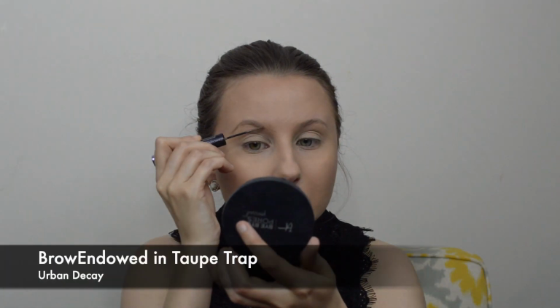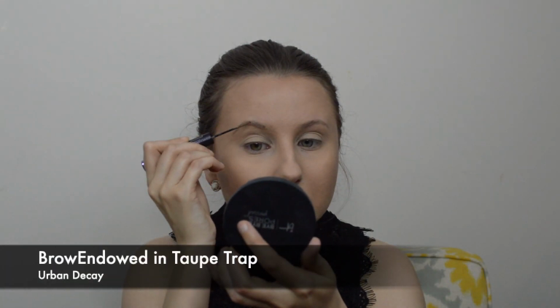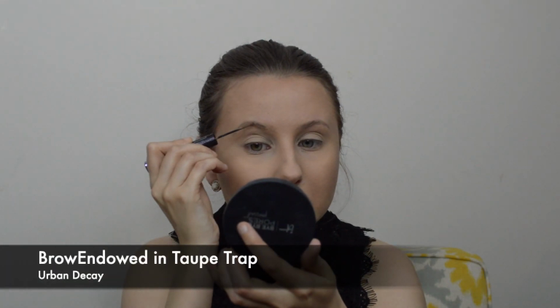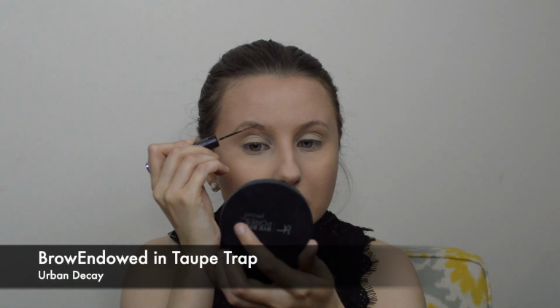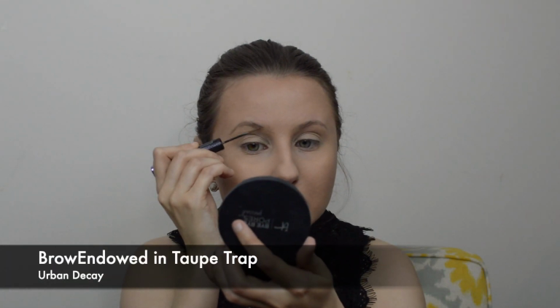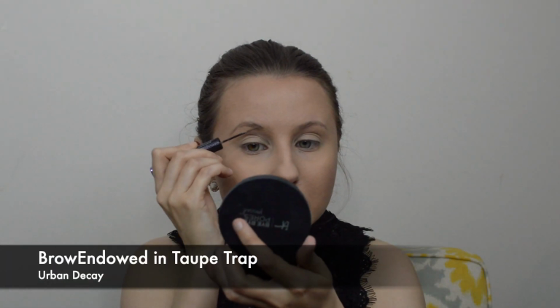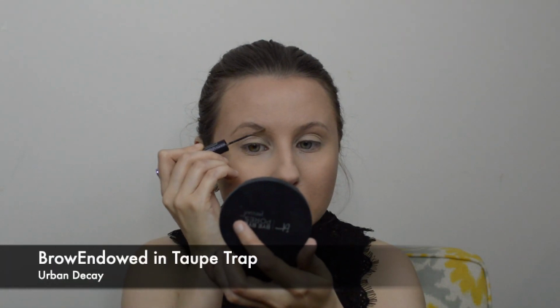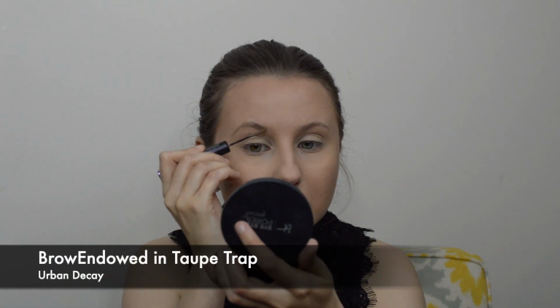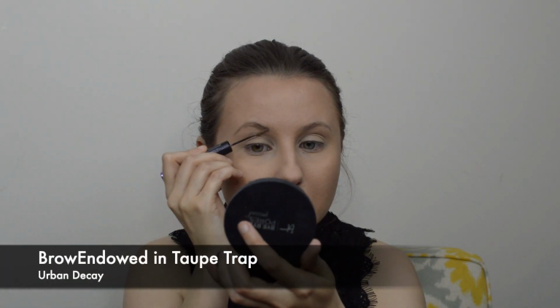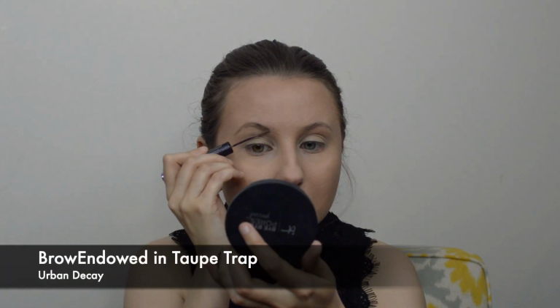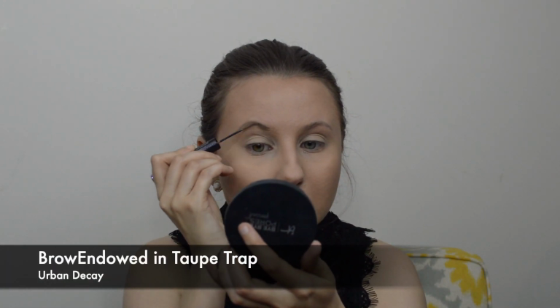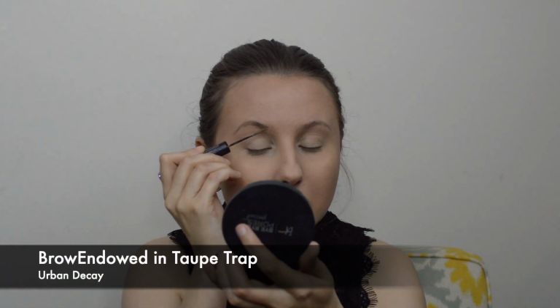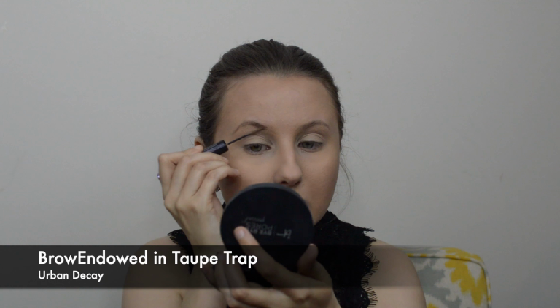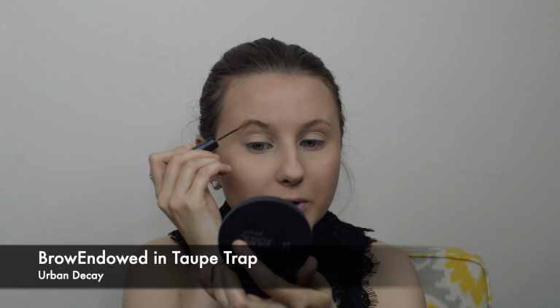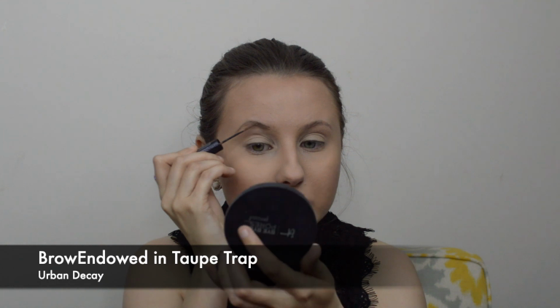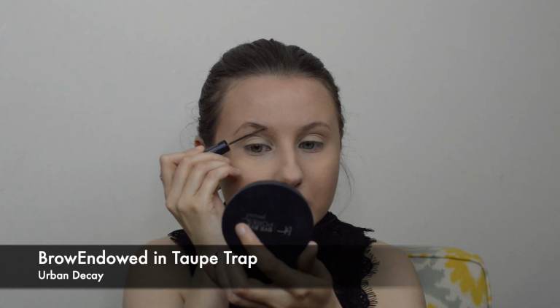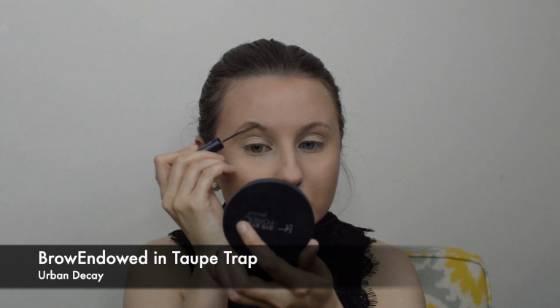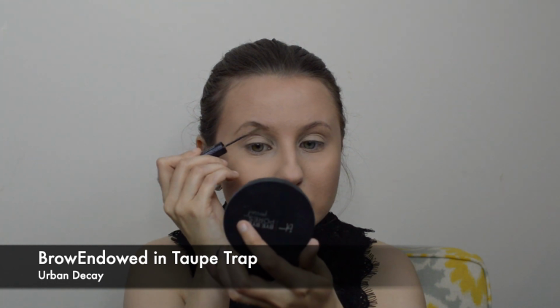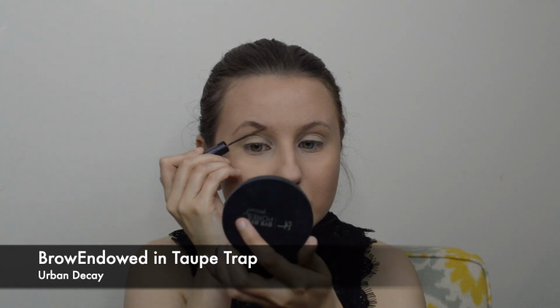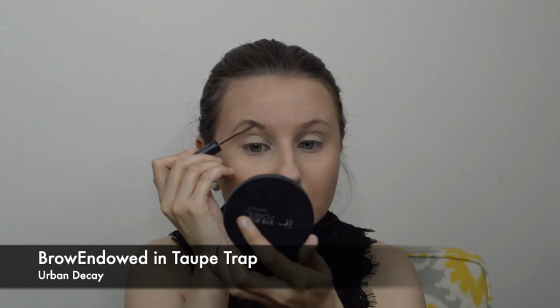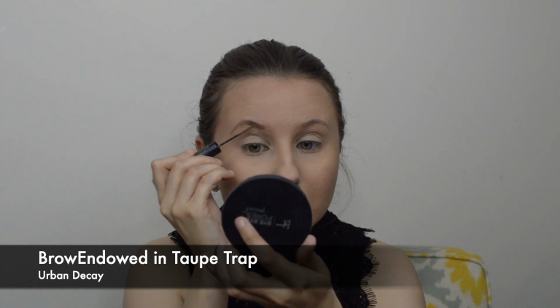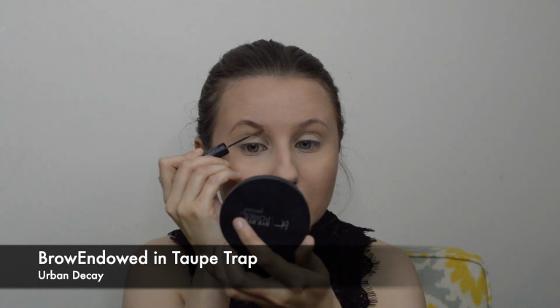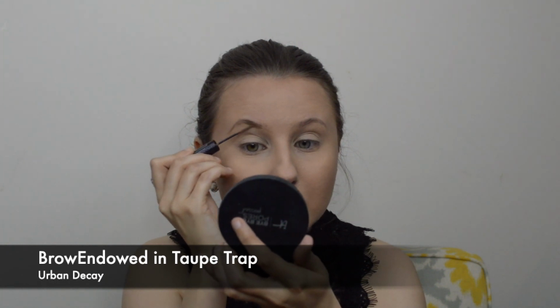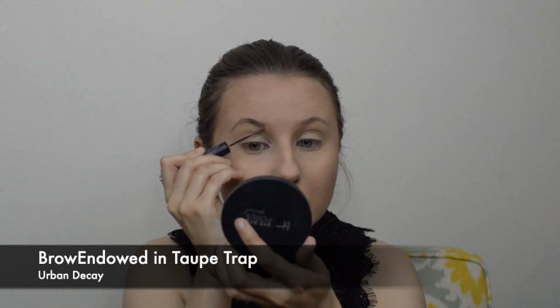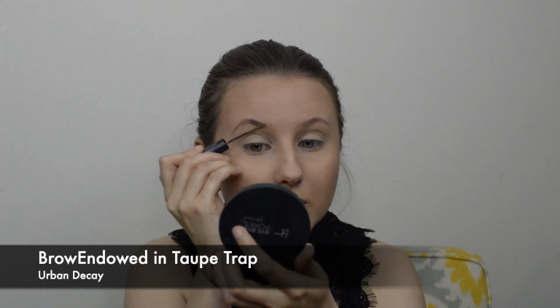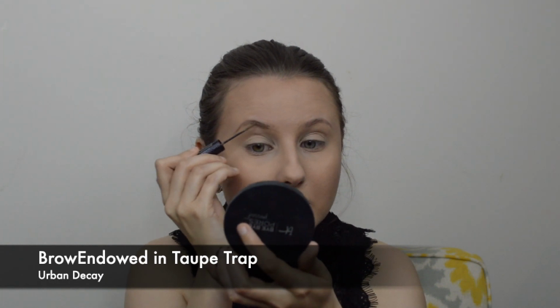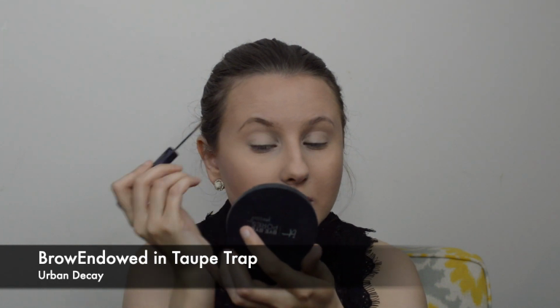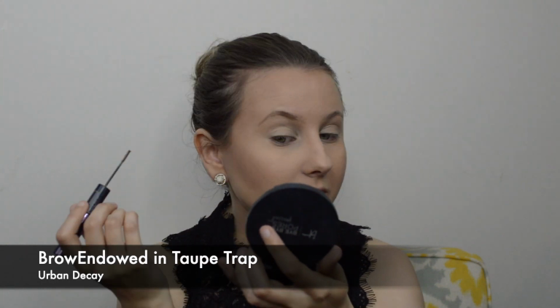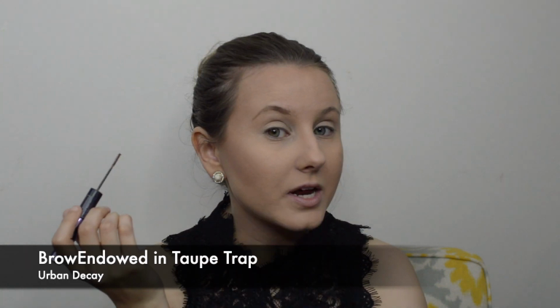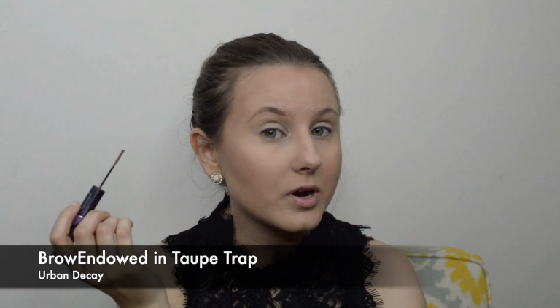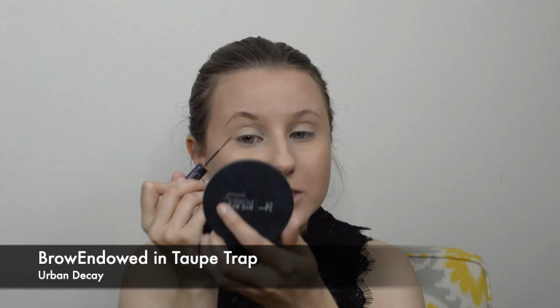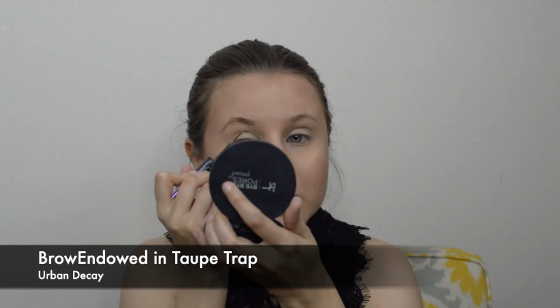For eyebrows I'm just going to quickly fill them in using Urban Decay Brow Endowed in Taupe Trap.